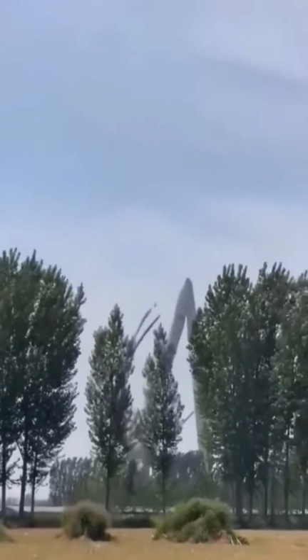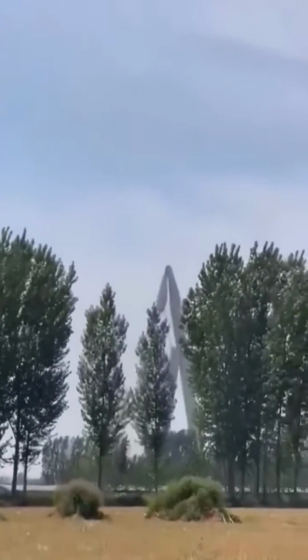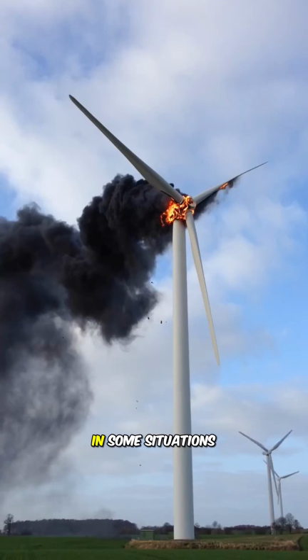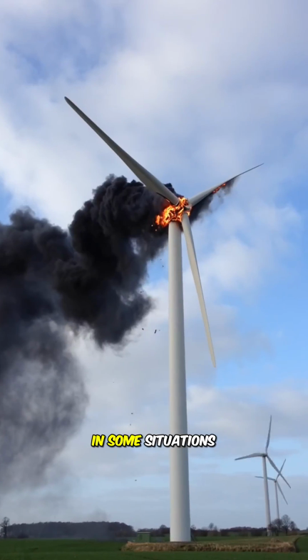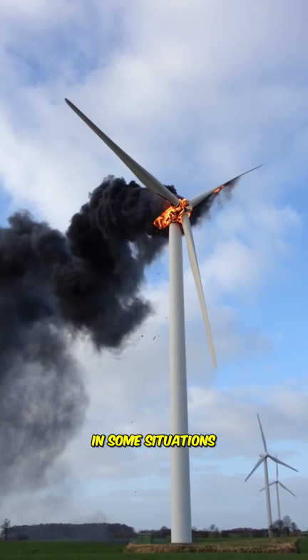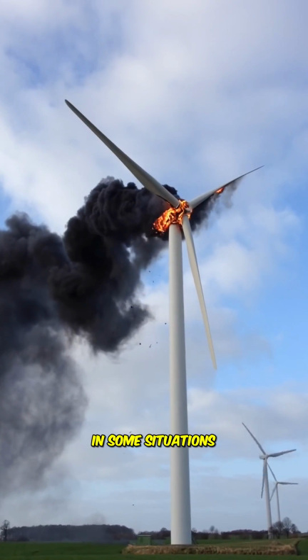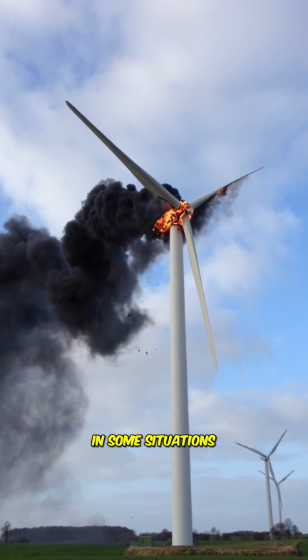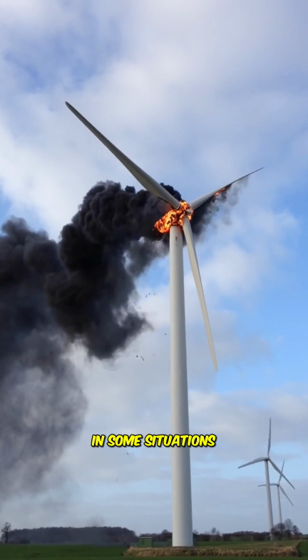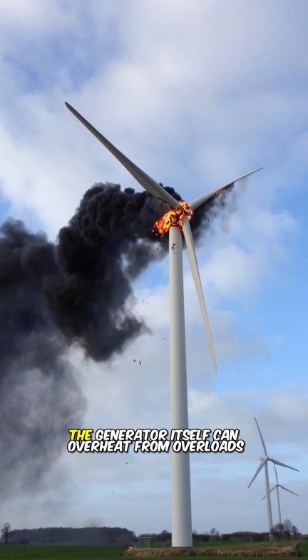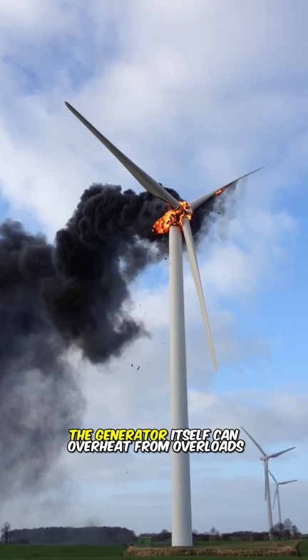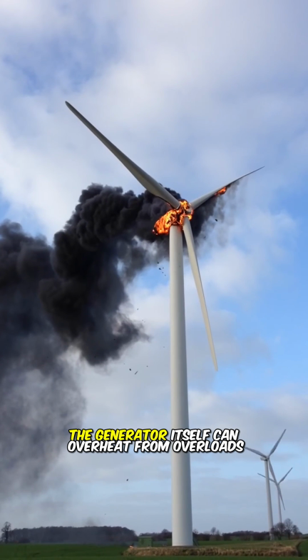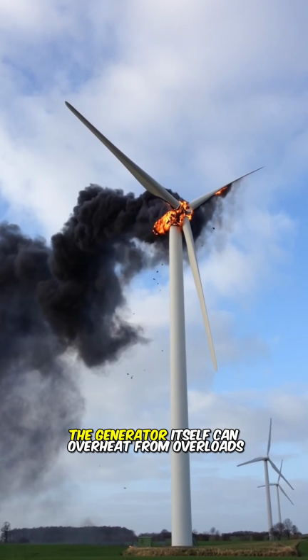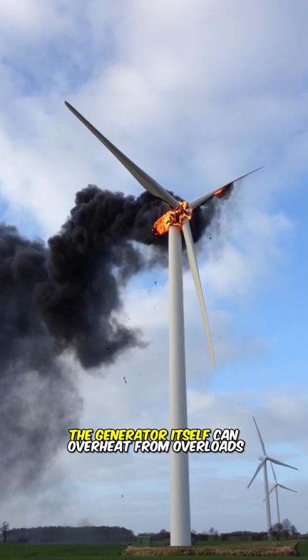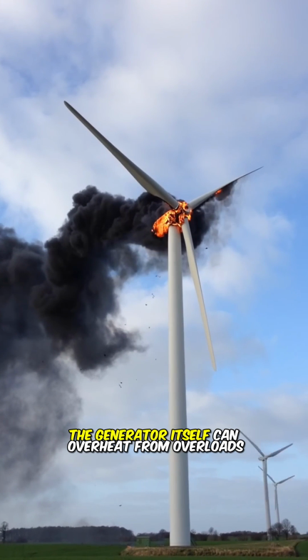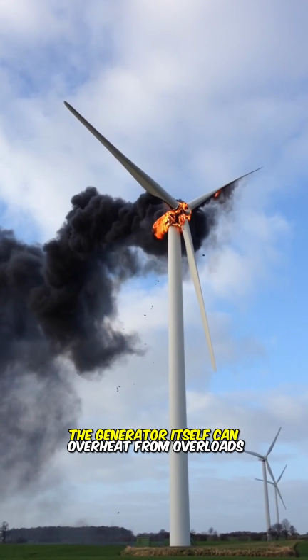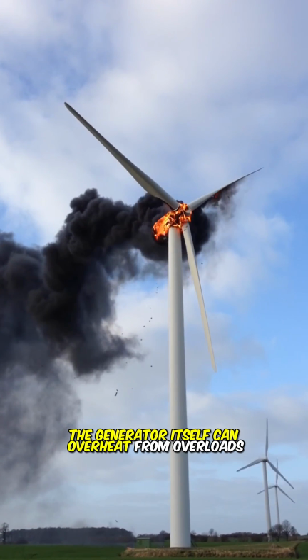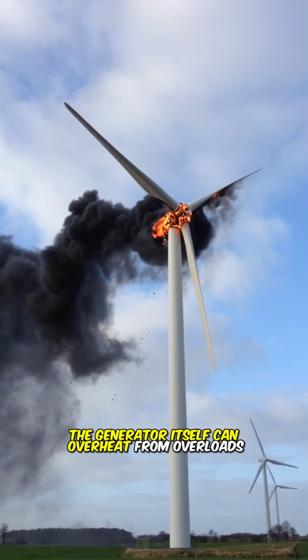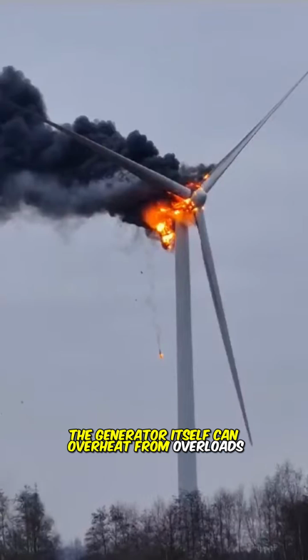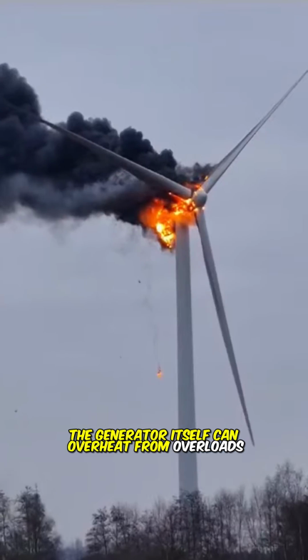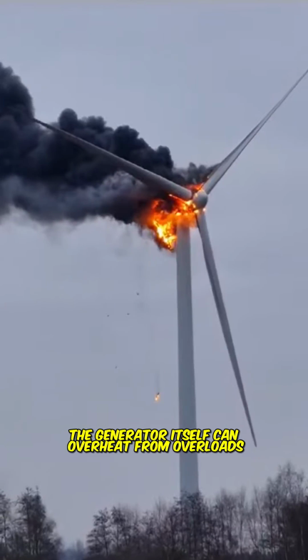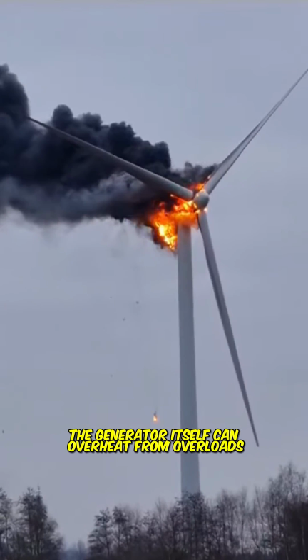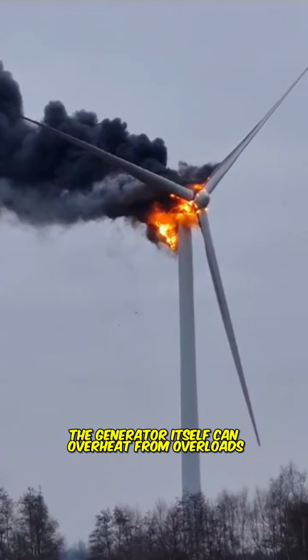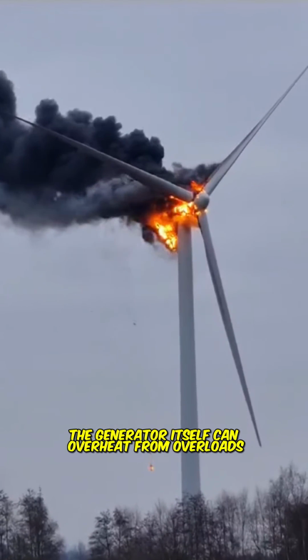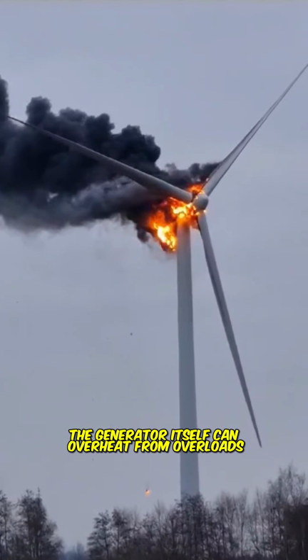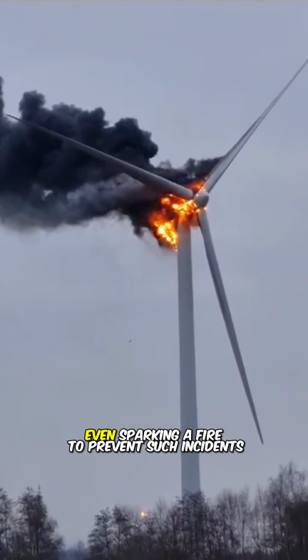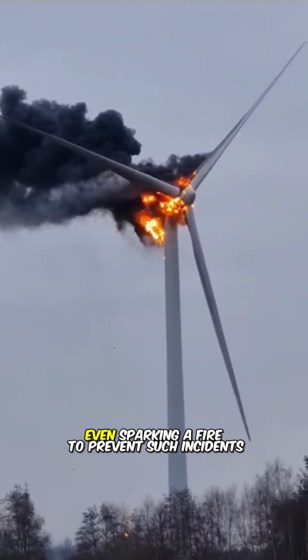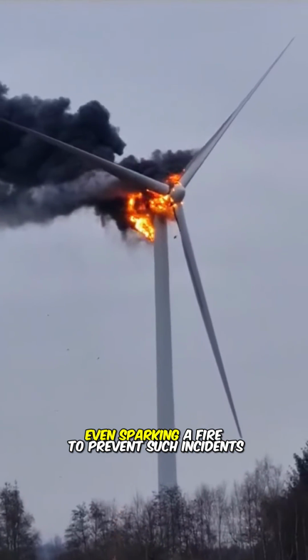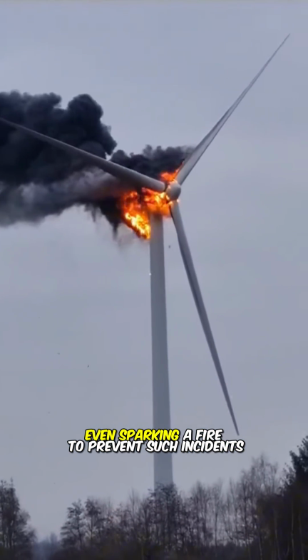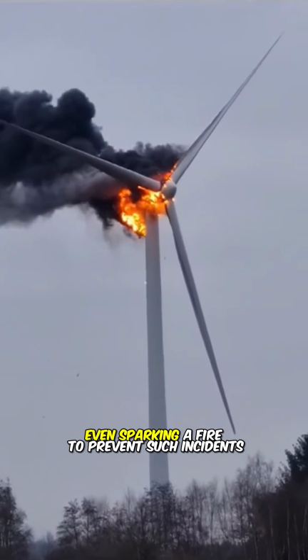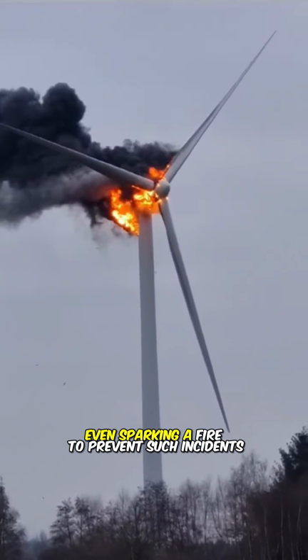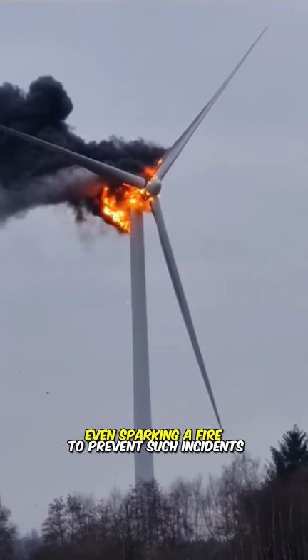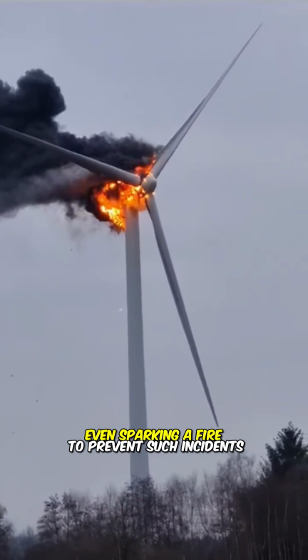In some situations, the generator itself can overheat from overloads, even sparking a fire.